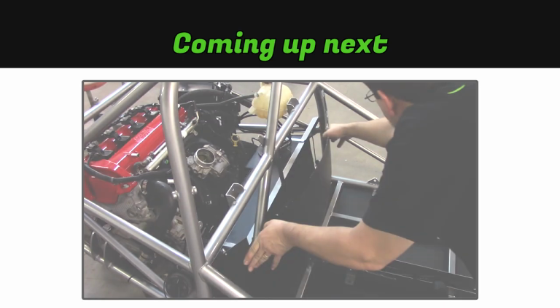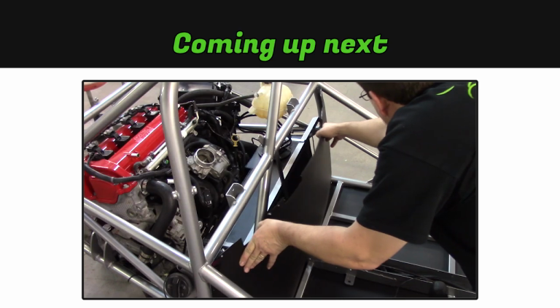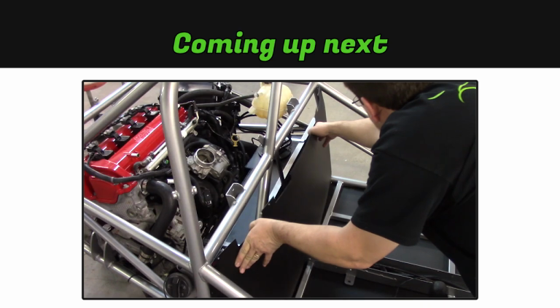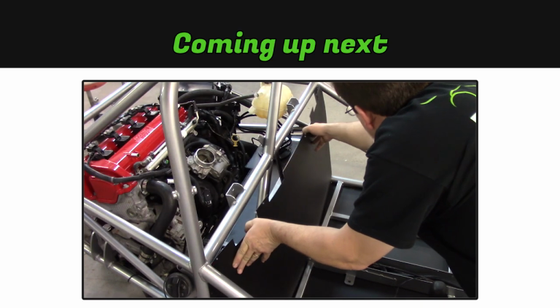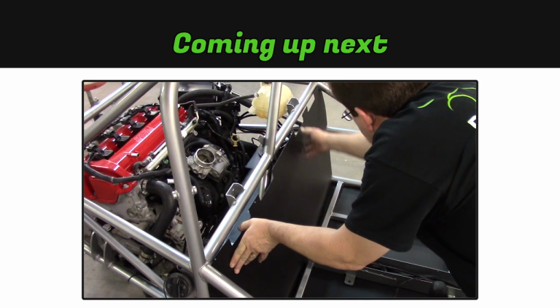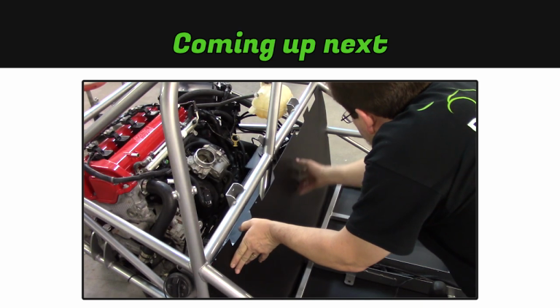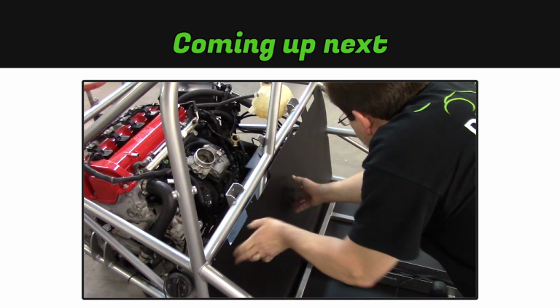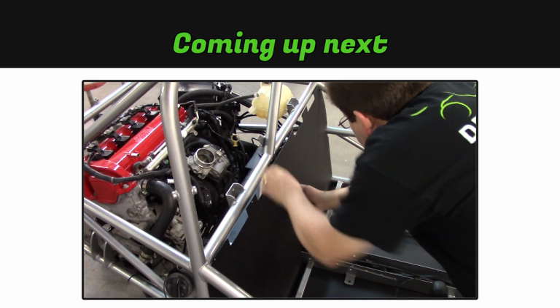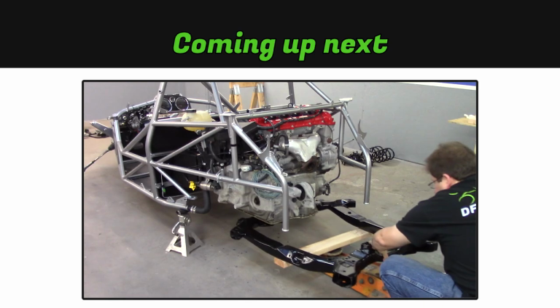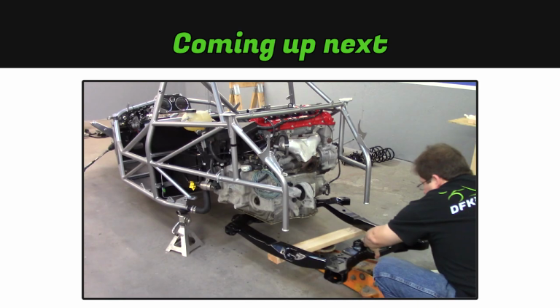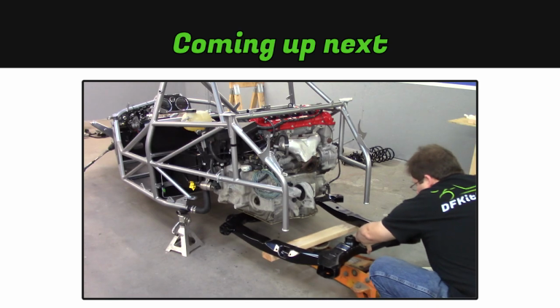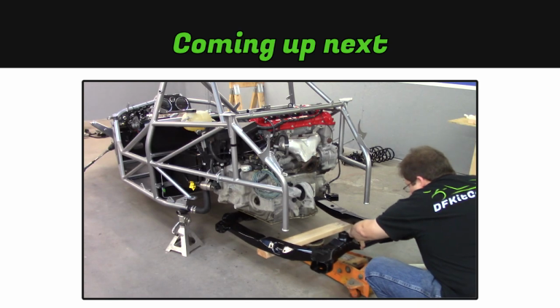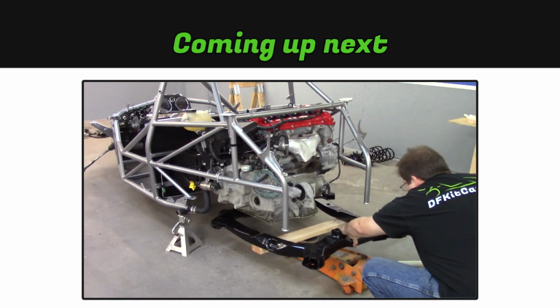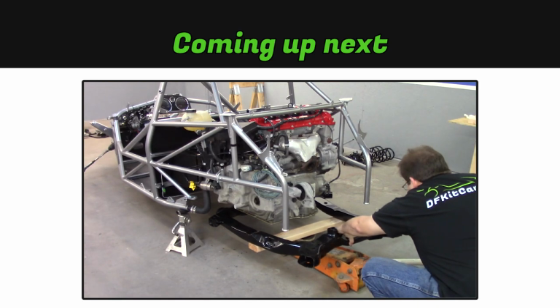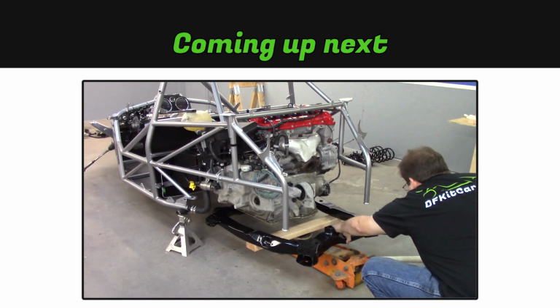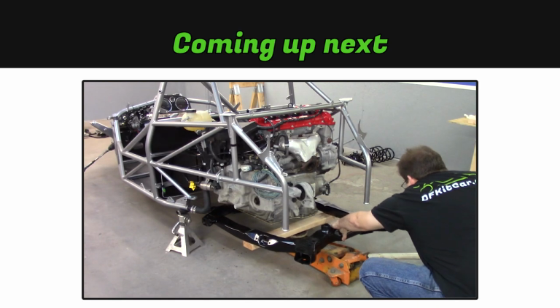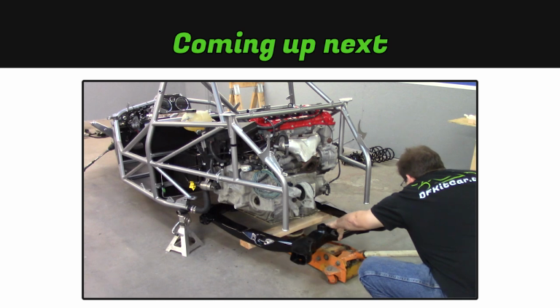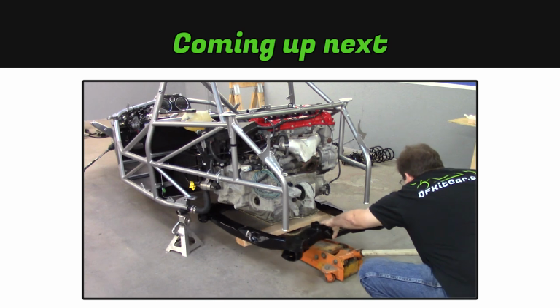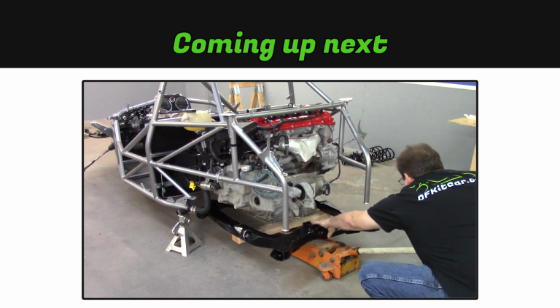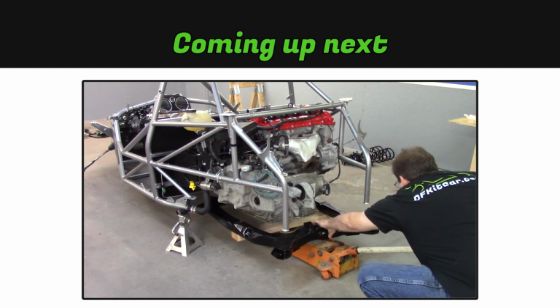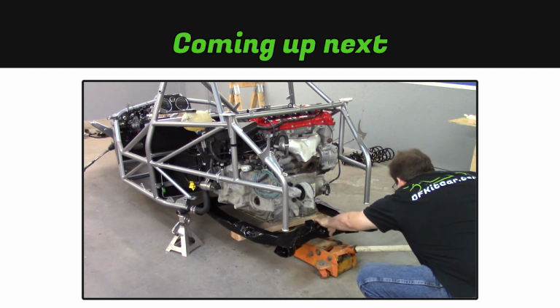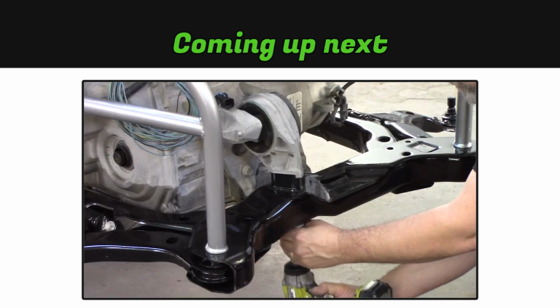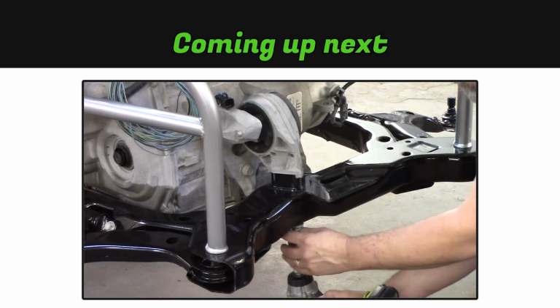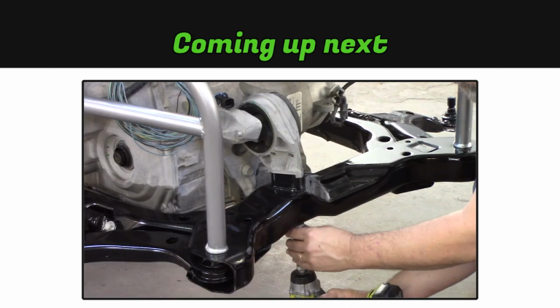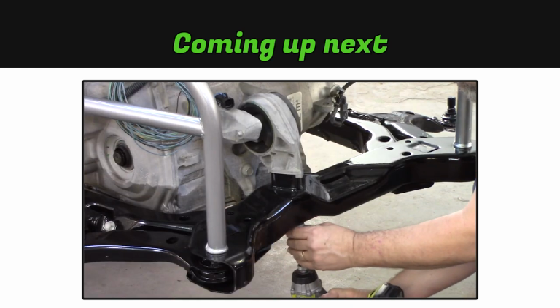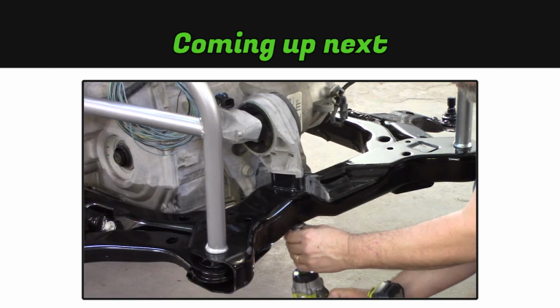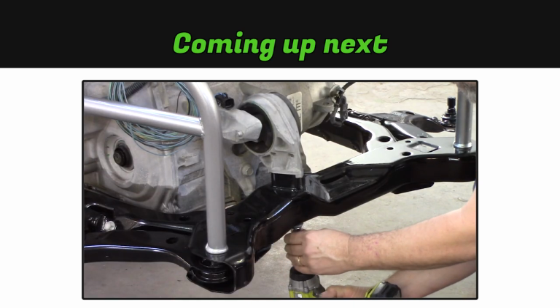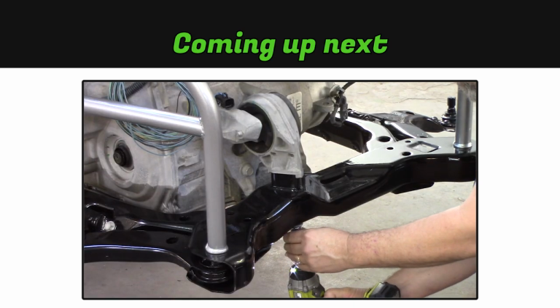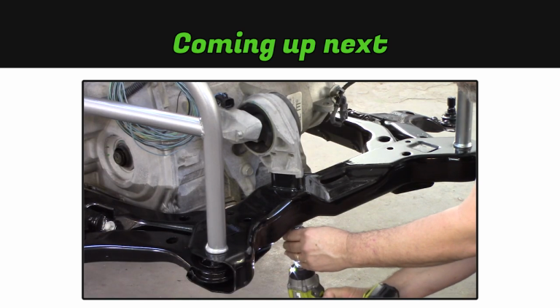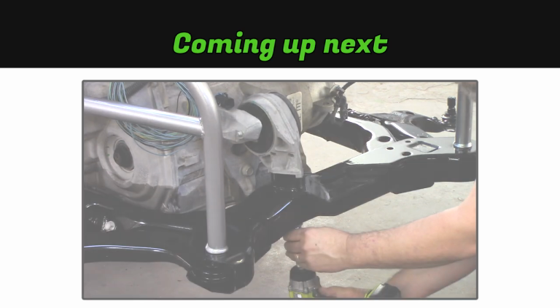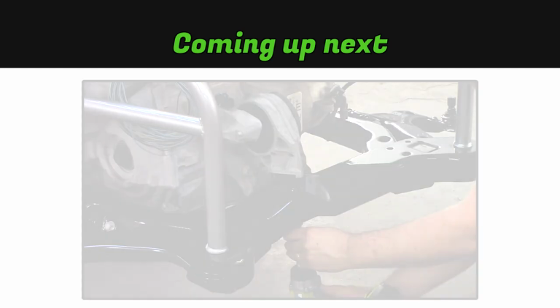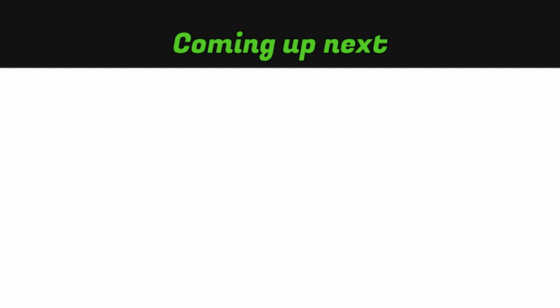In the next video, we'll finish up the first stage of the goblin kit. Take care.